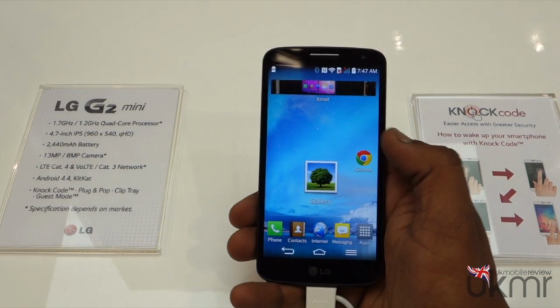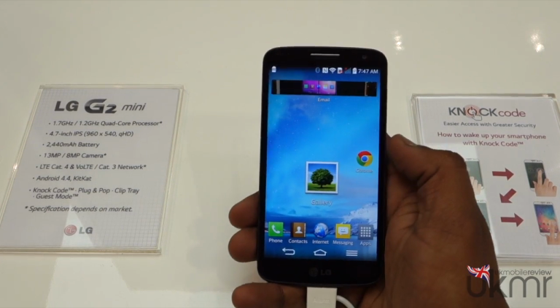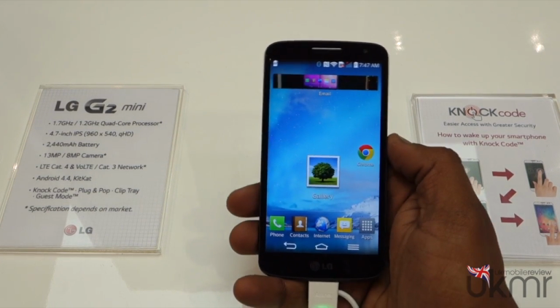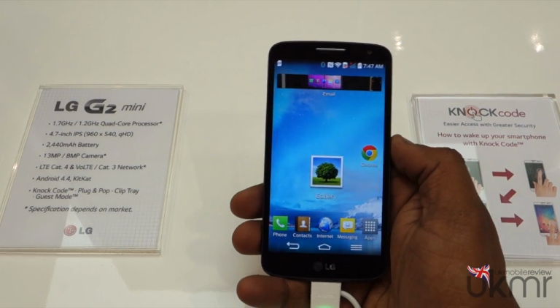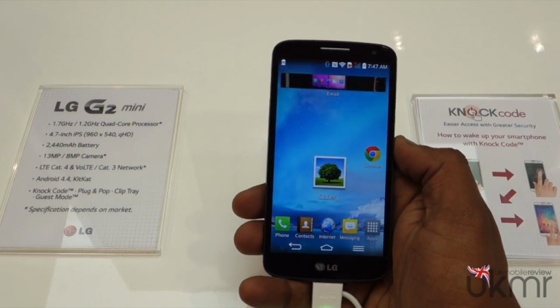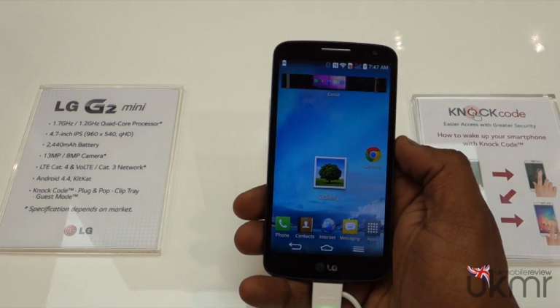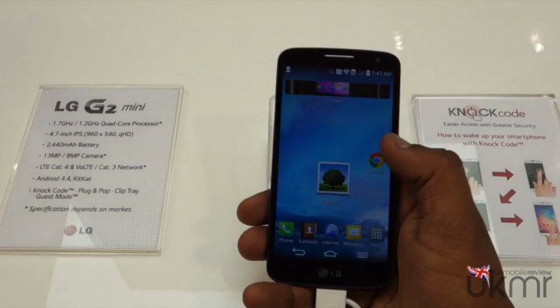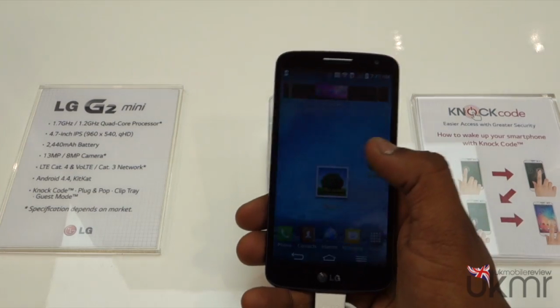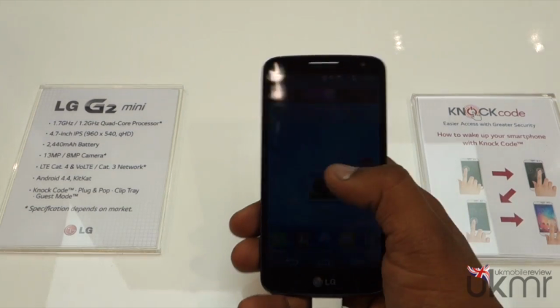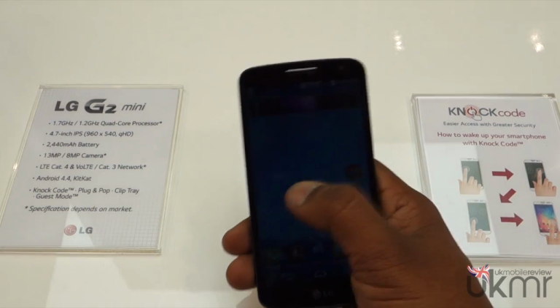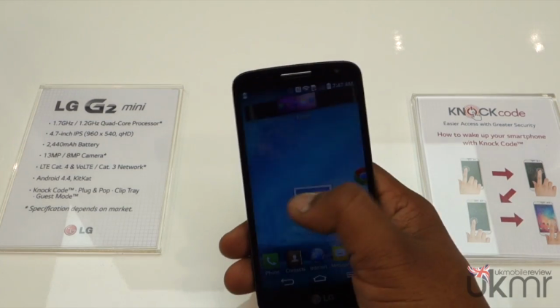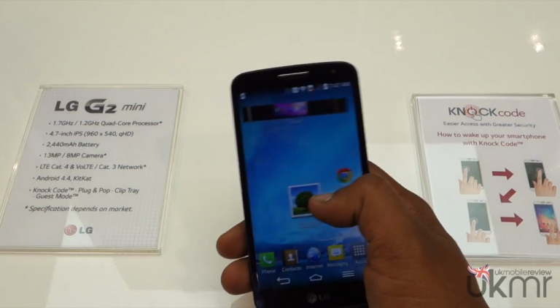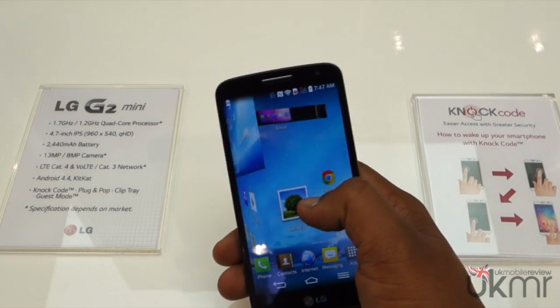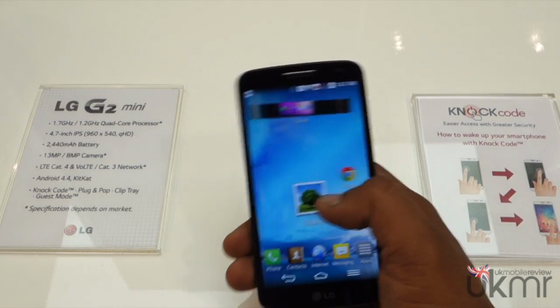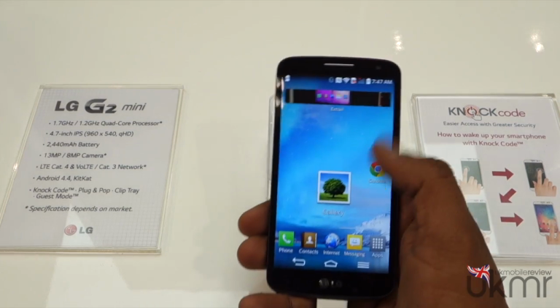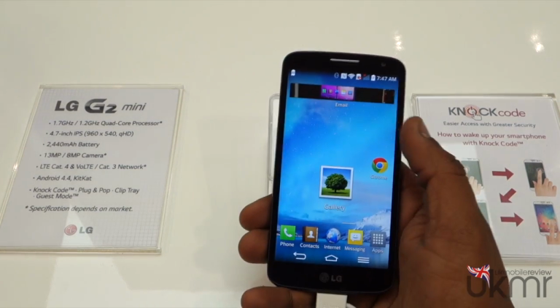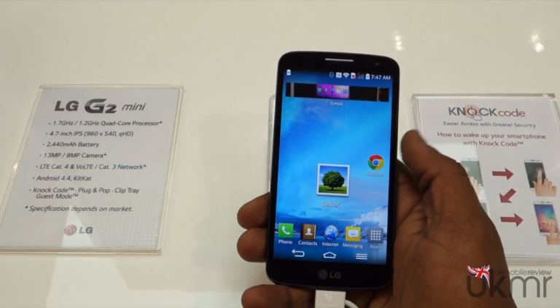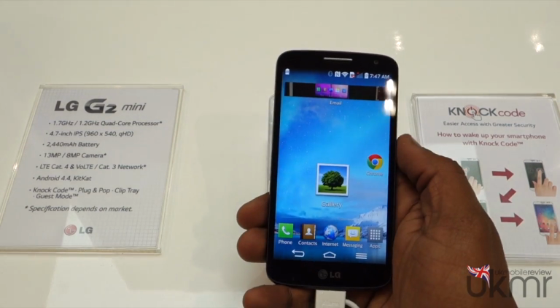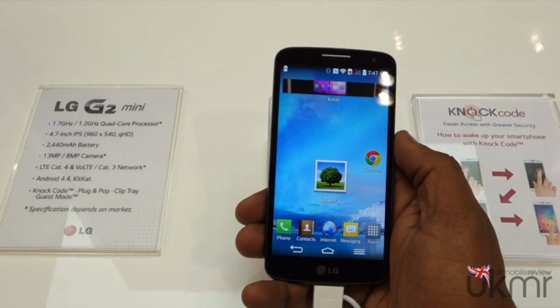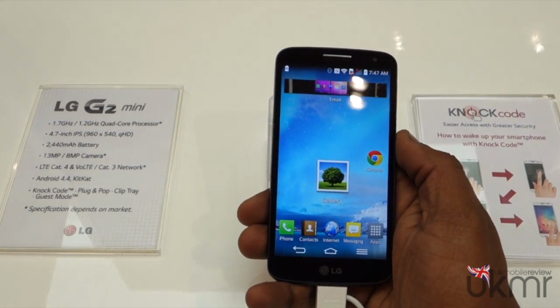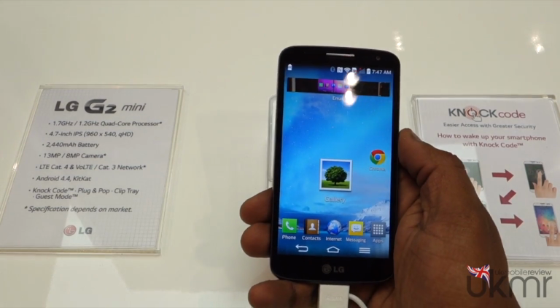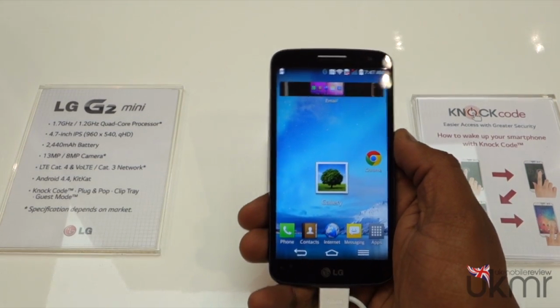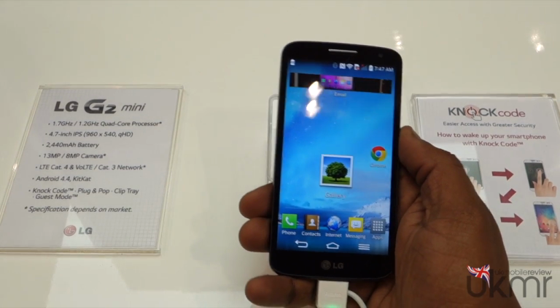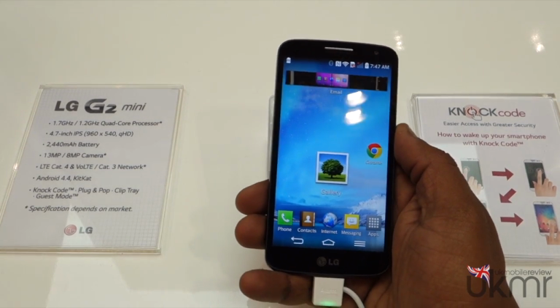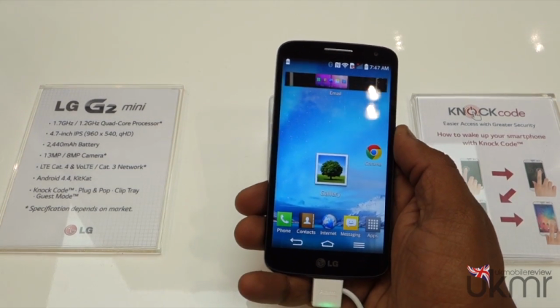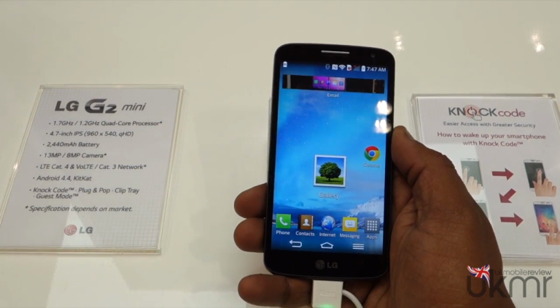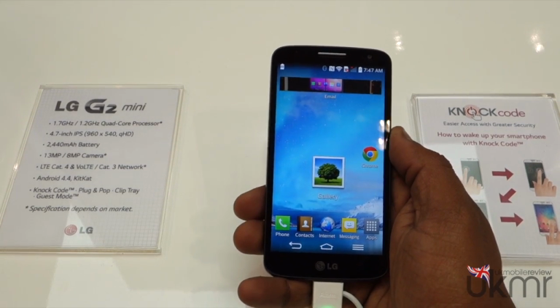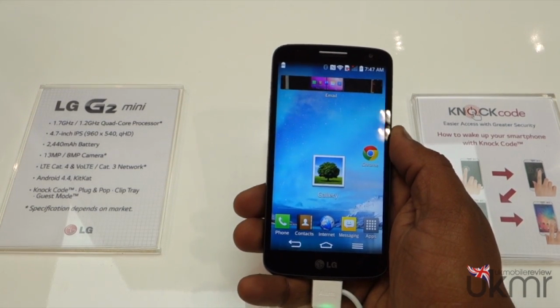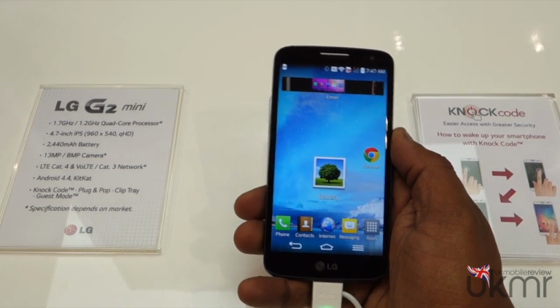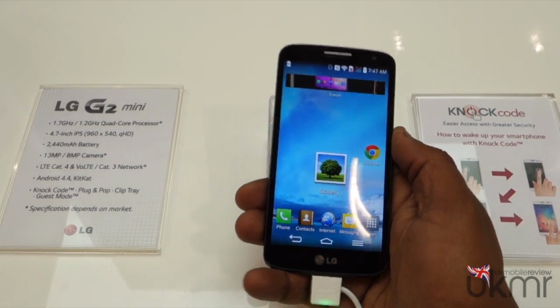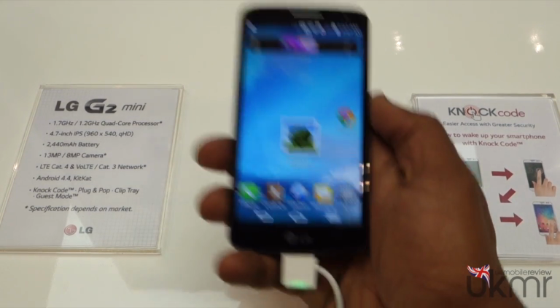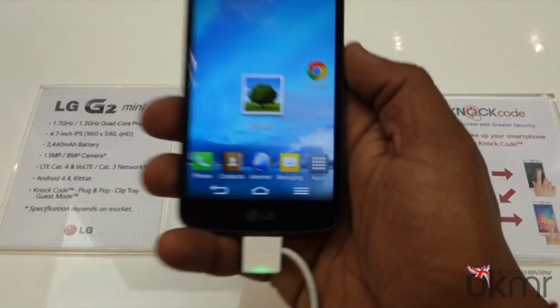Running Android 4.4 KitKat, it comes with all of LG's applications such as knock code, plug-and-pop, clip tray, and guest mode.